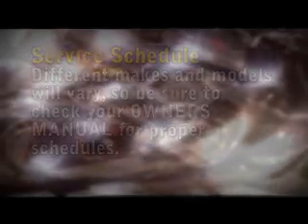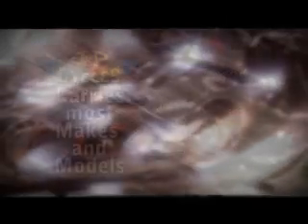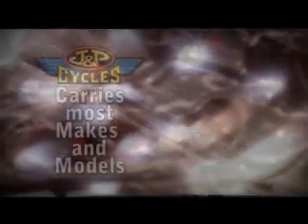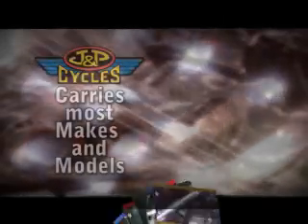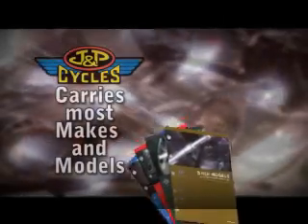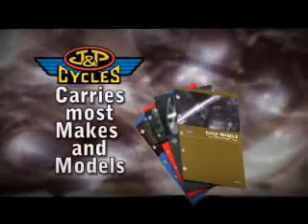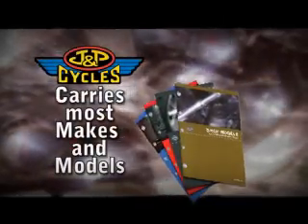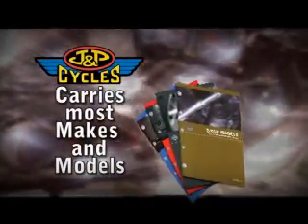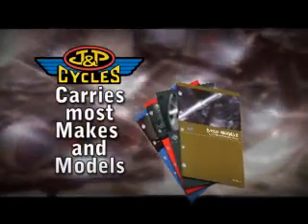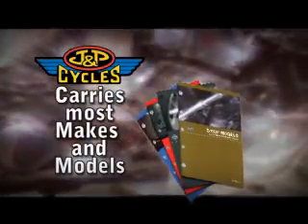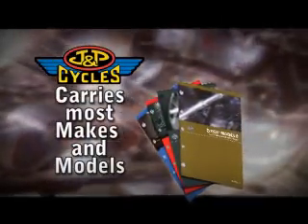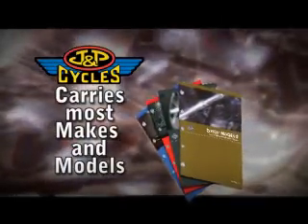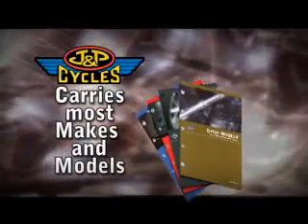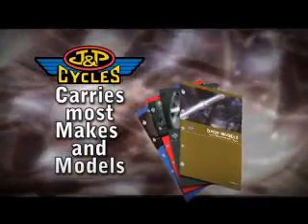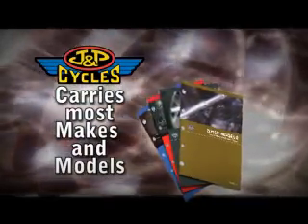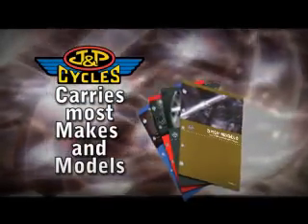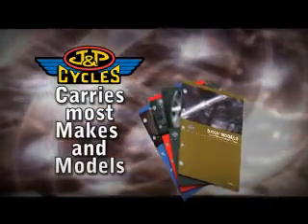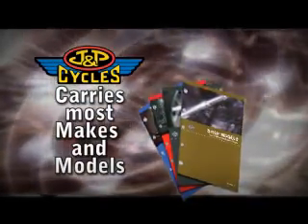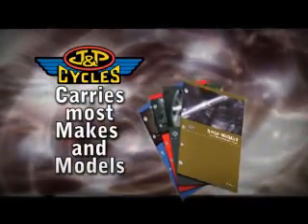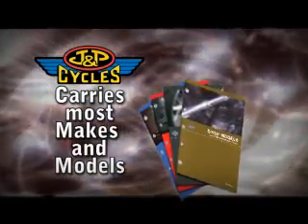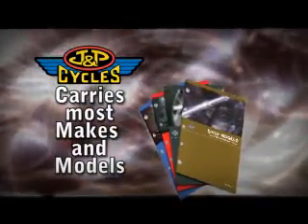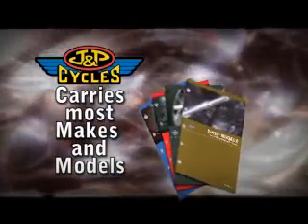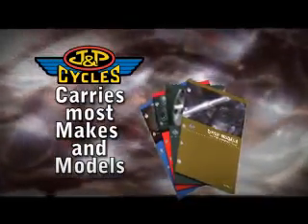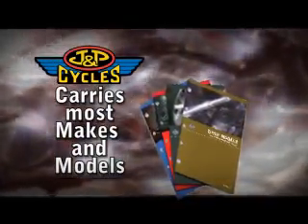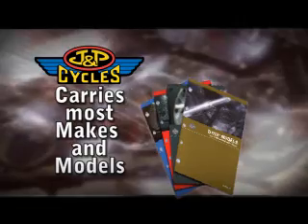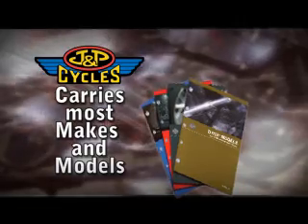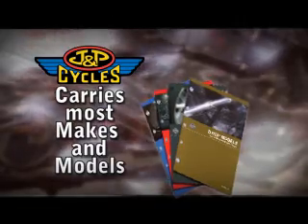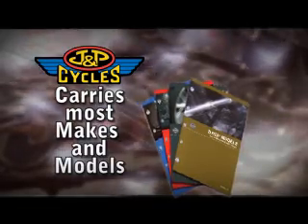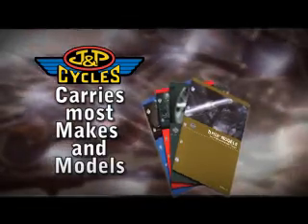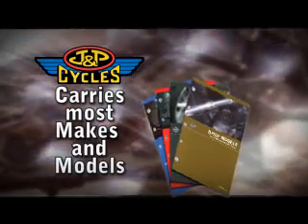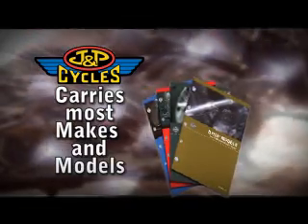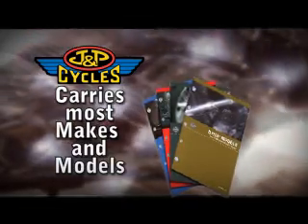J&P Cycles carries a wide selection of factory and aftermarket service manuals for most makes and models, if you have any questions.